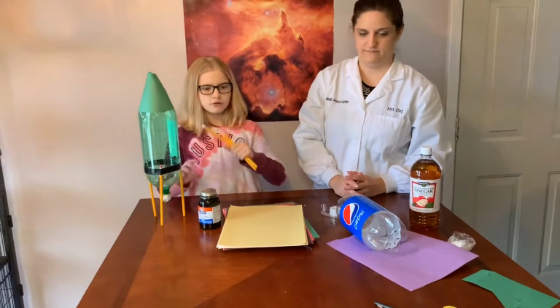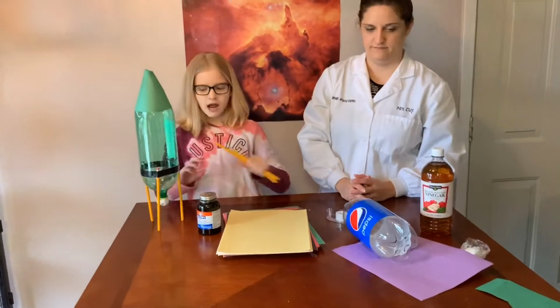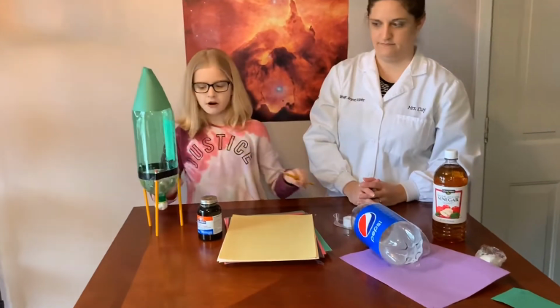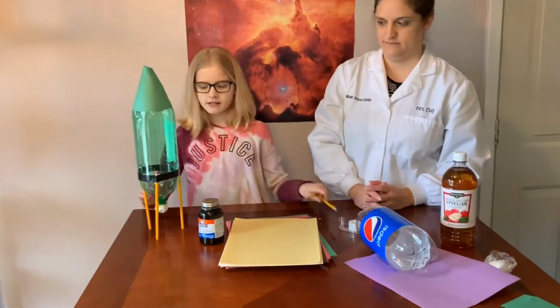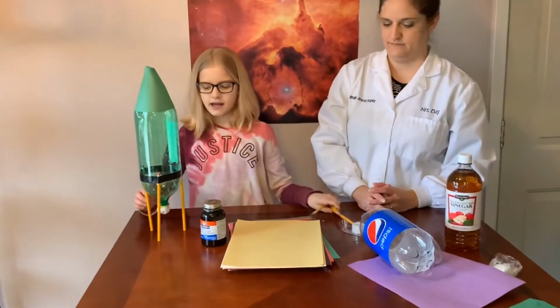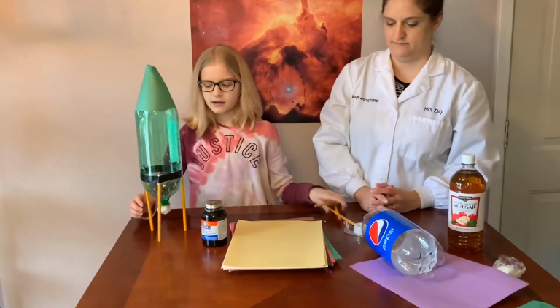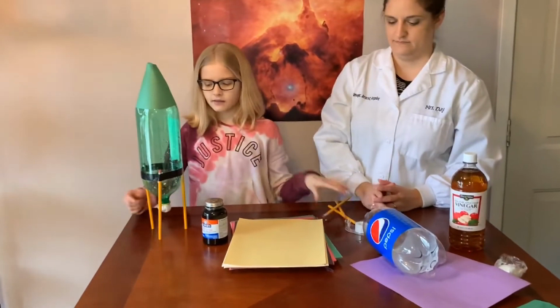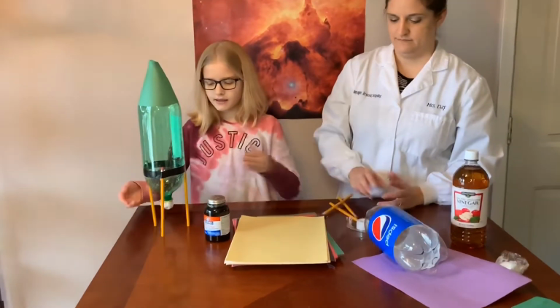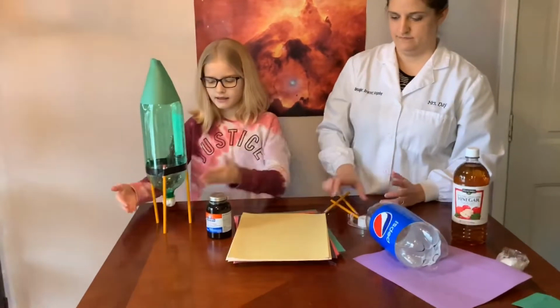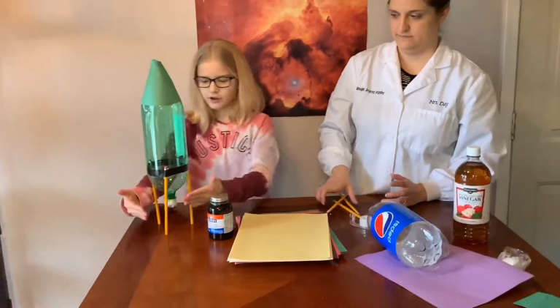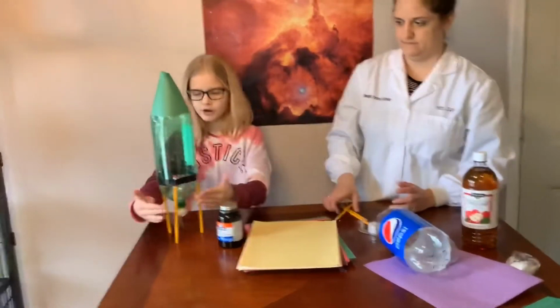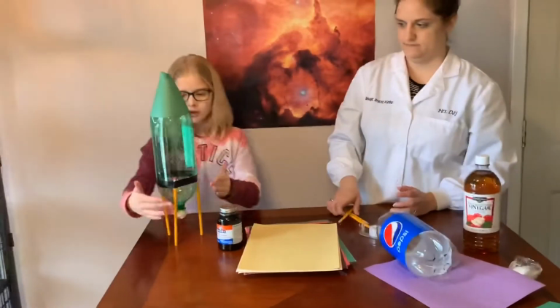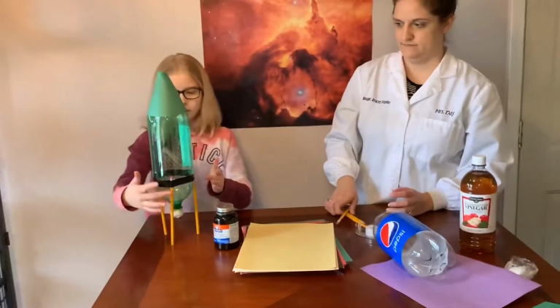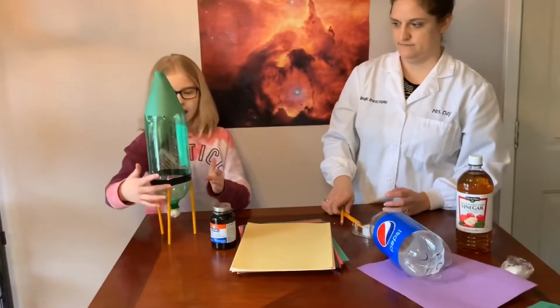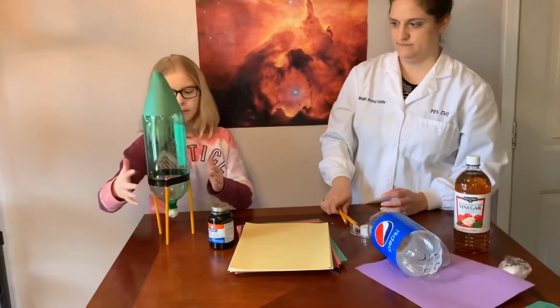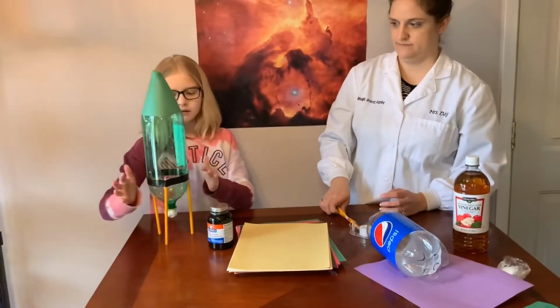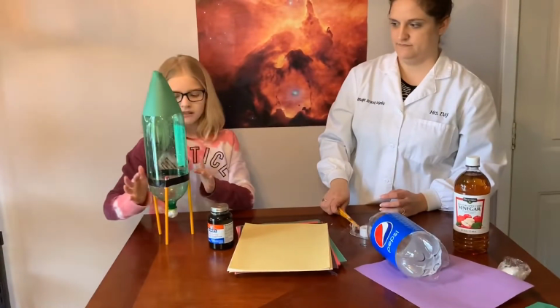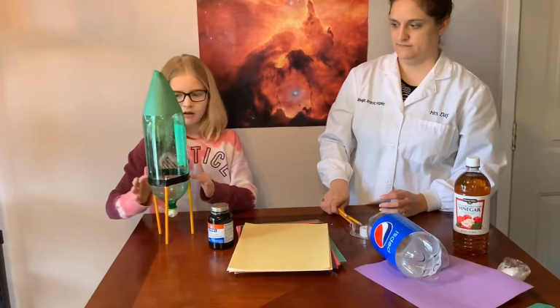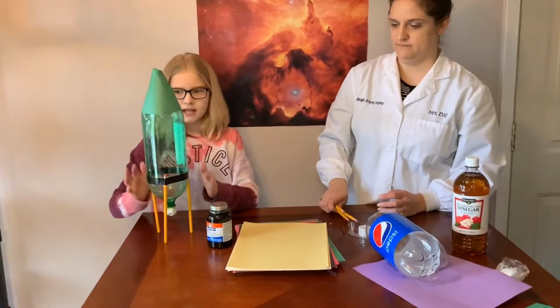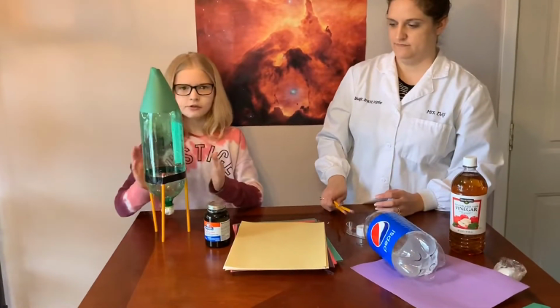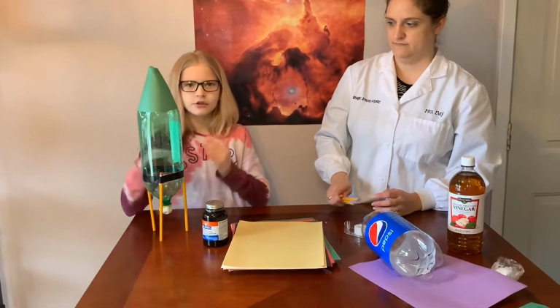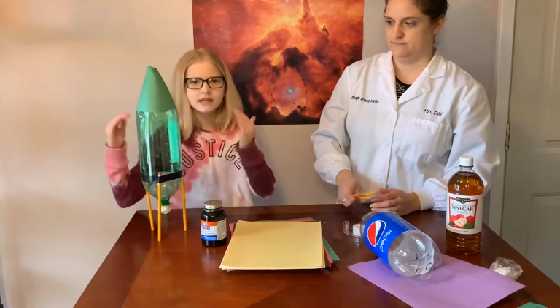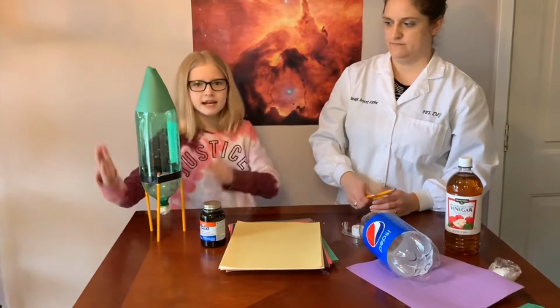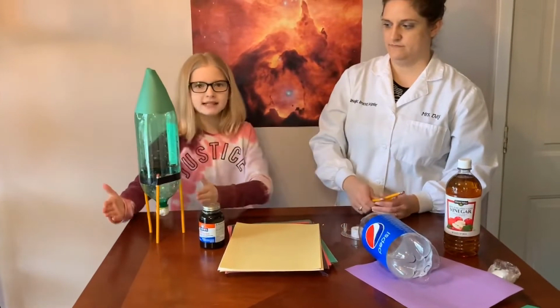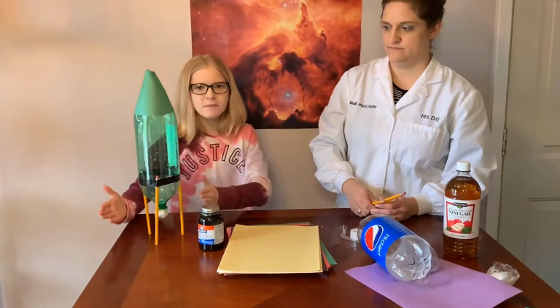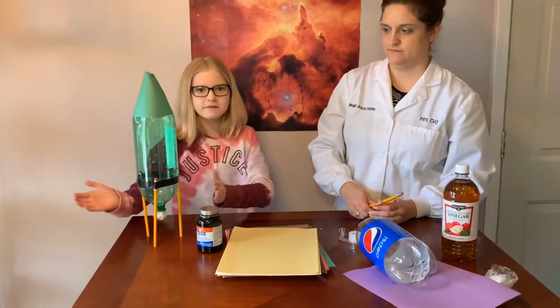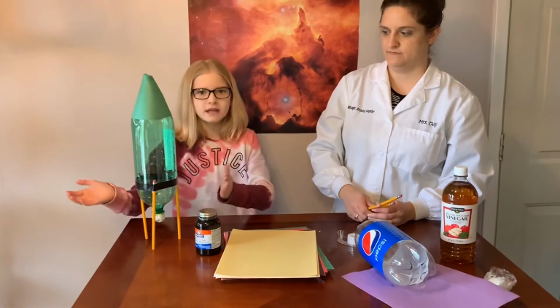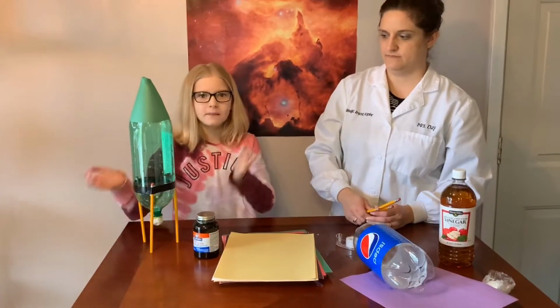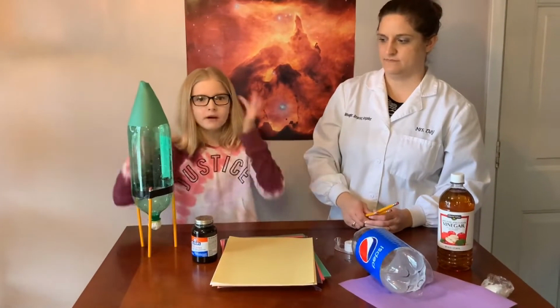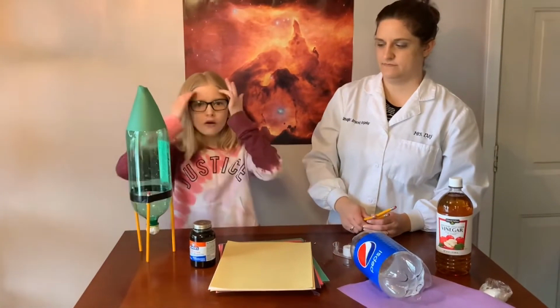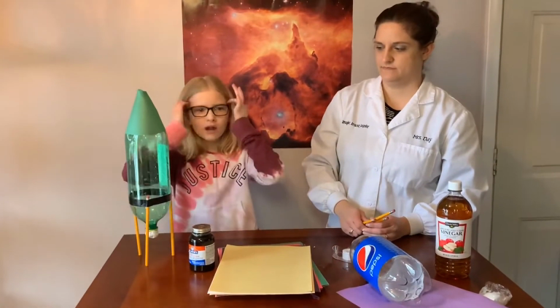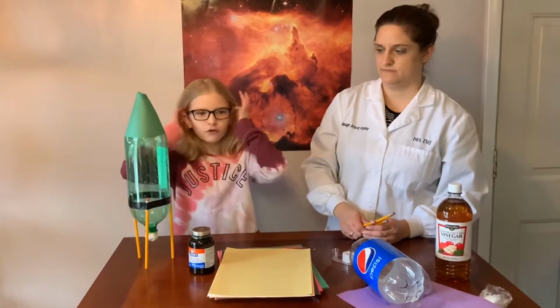Step three: create a stand. We used three pencils to create our stand. Take them onto the outside of the bottle — you can use any type of tape, whatever you prefer.